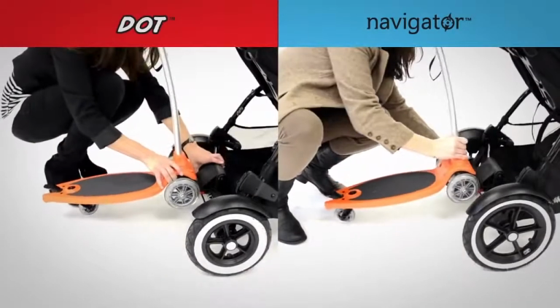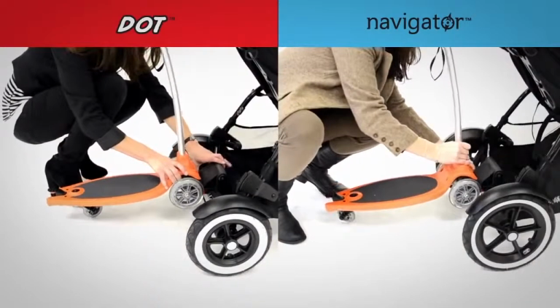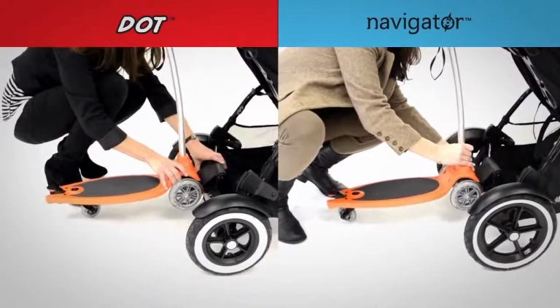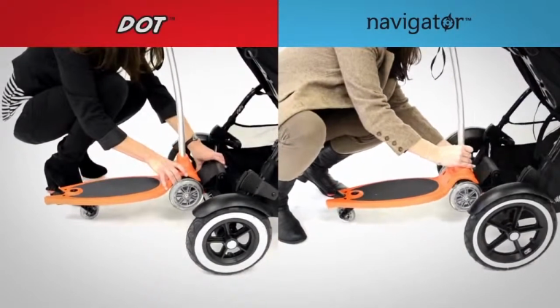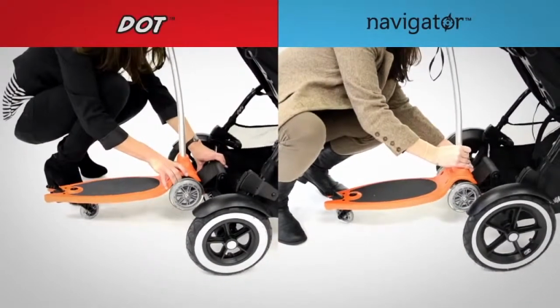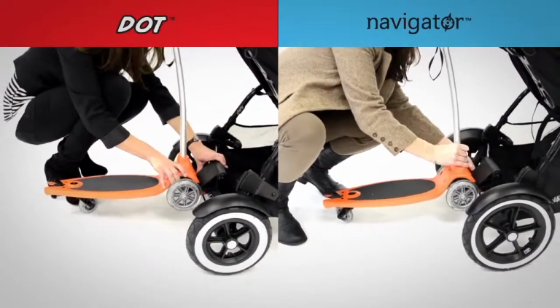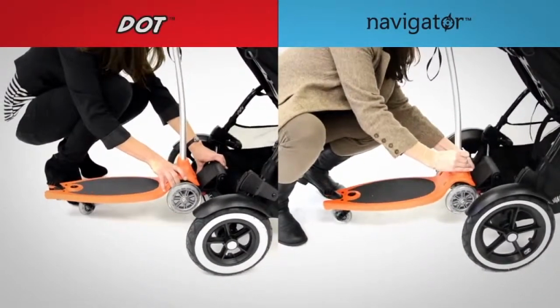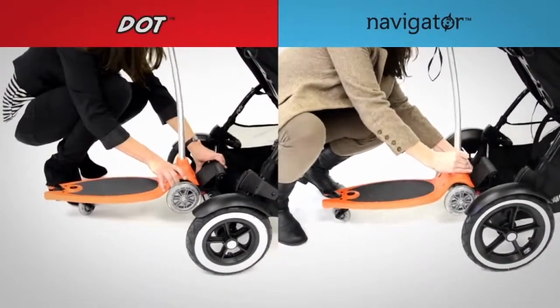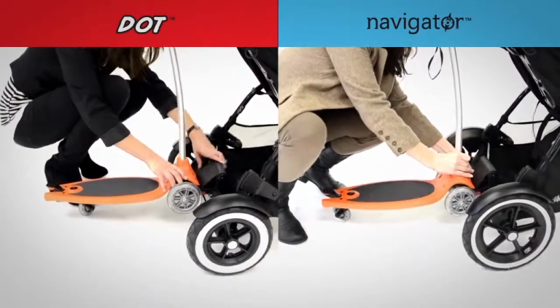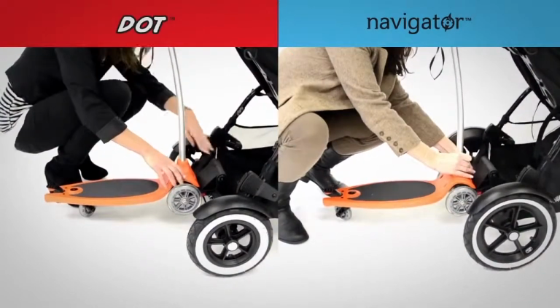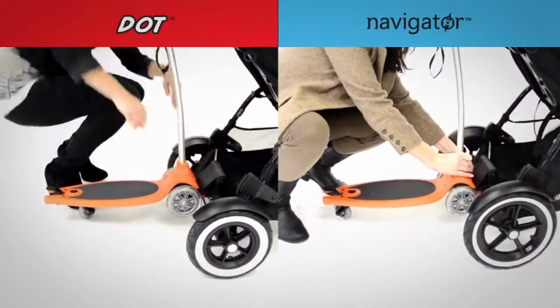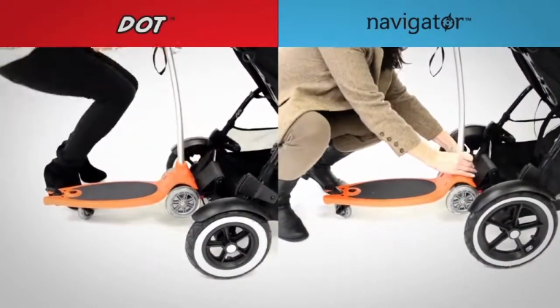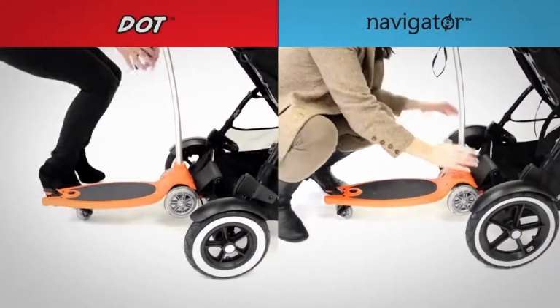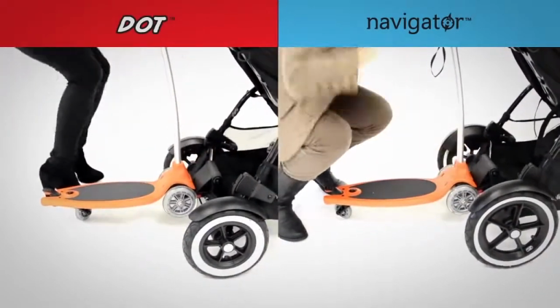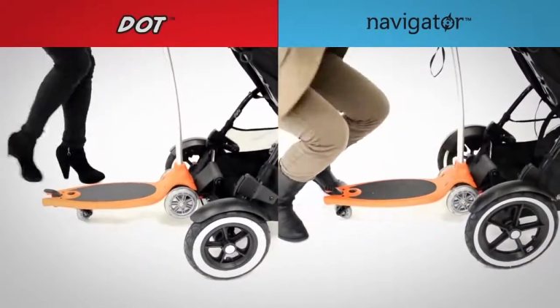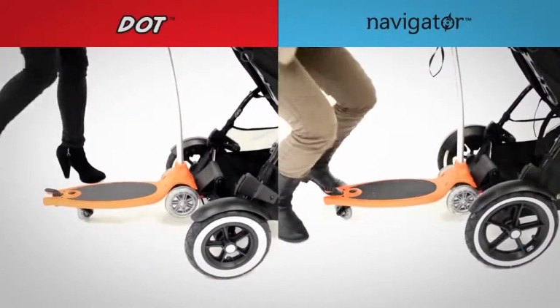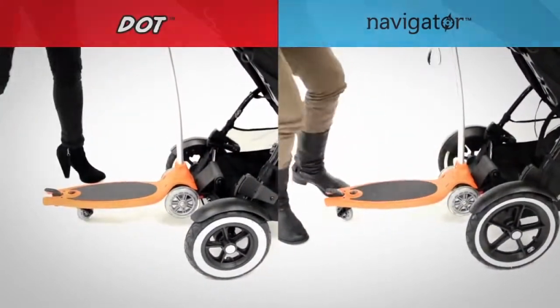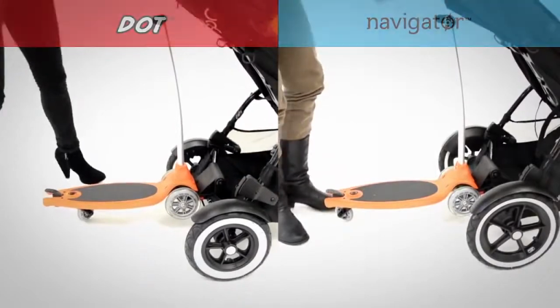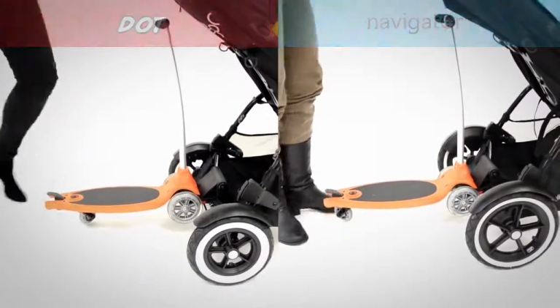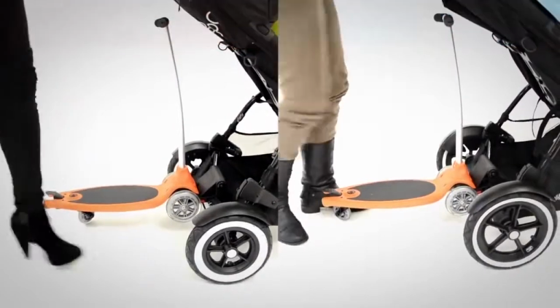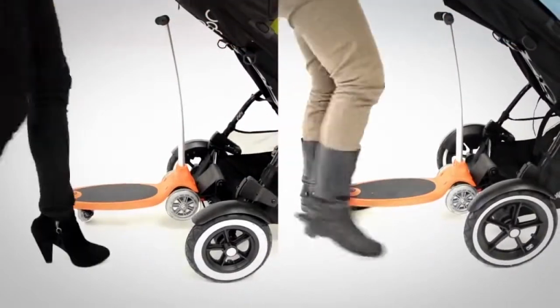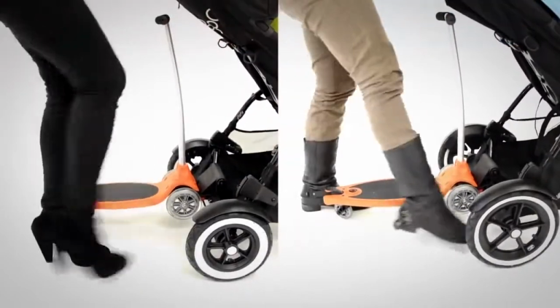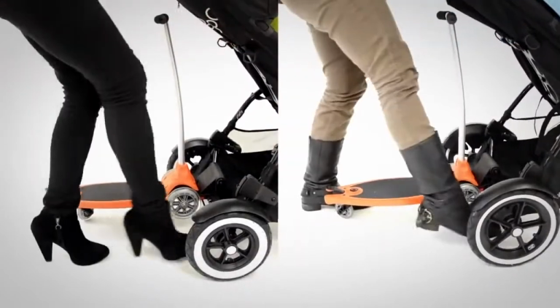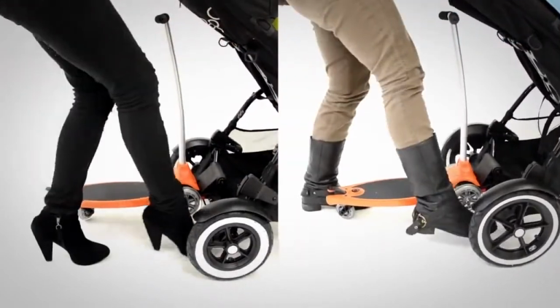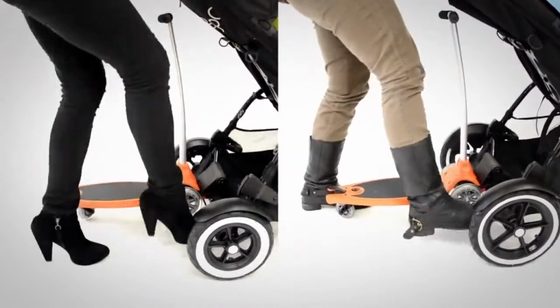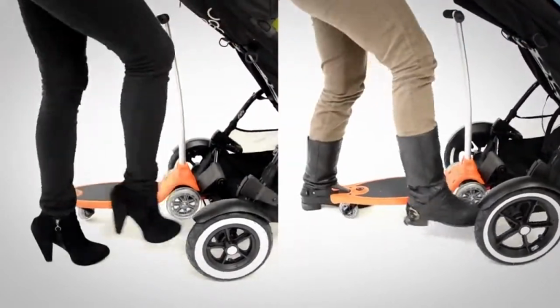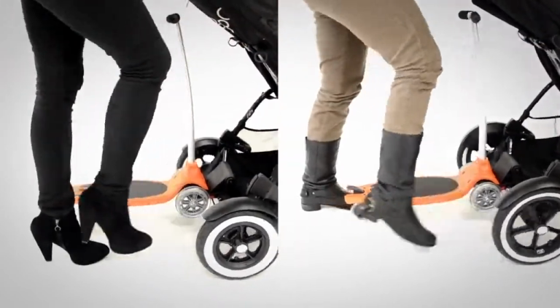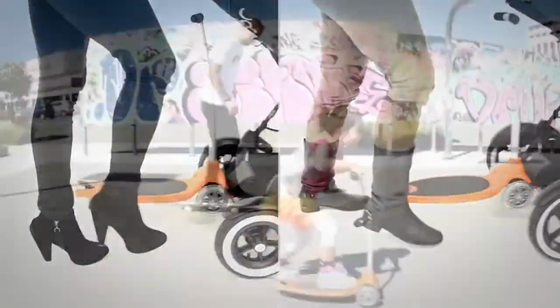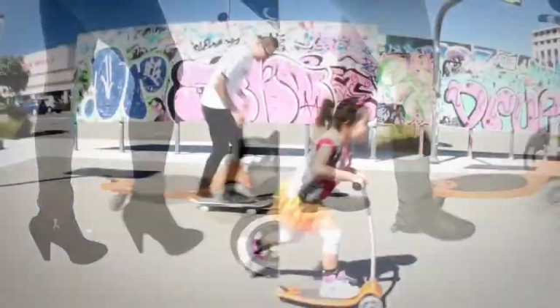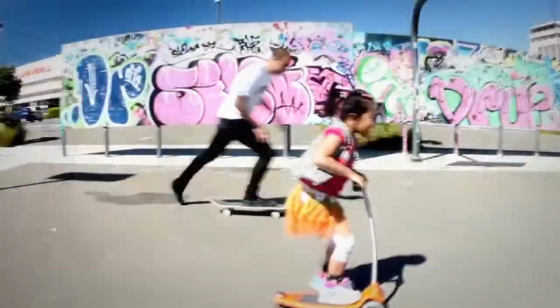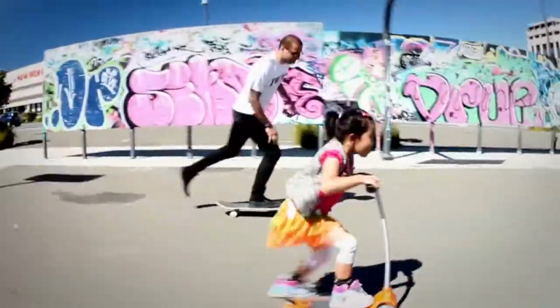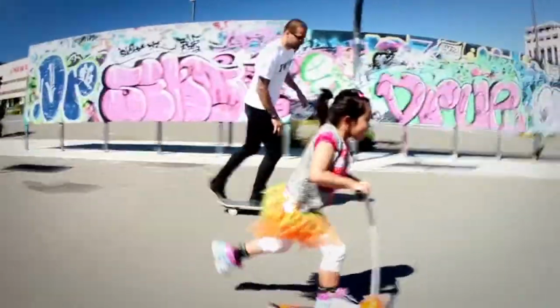For older children, Freerider connects as a stroller board and rides free as a scooter.